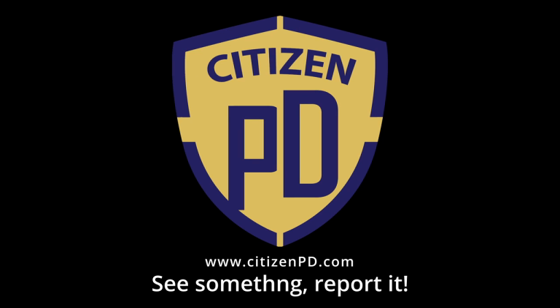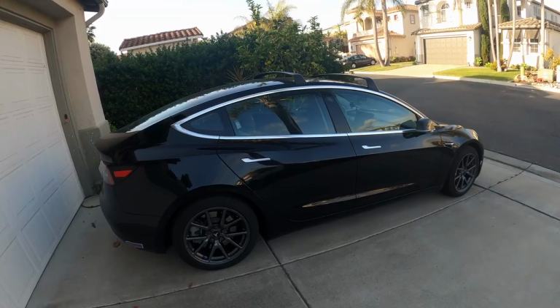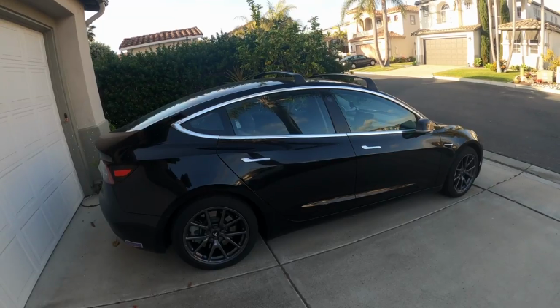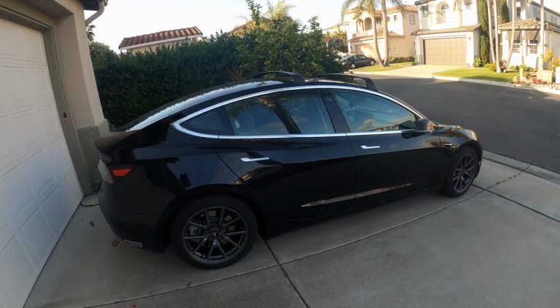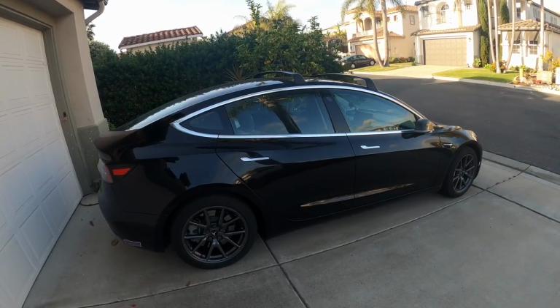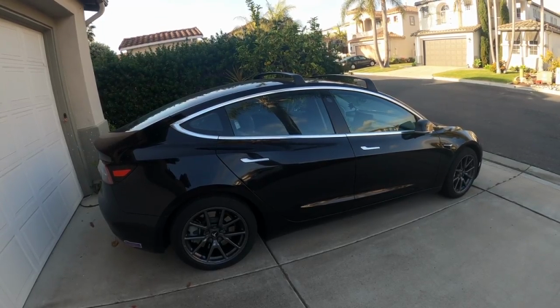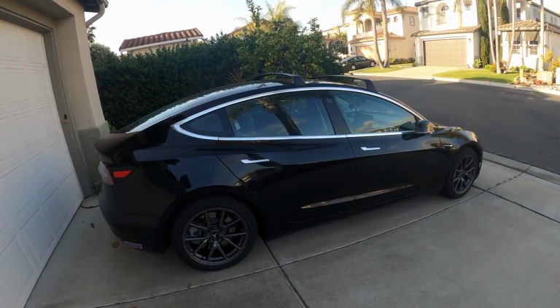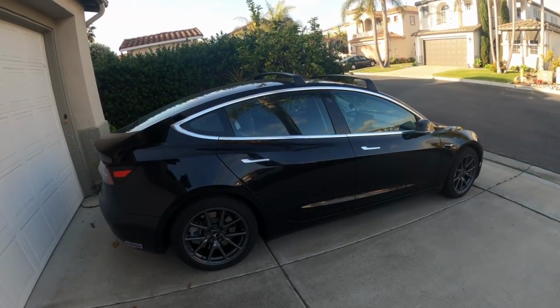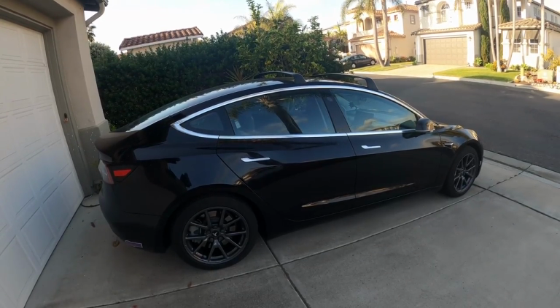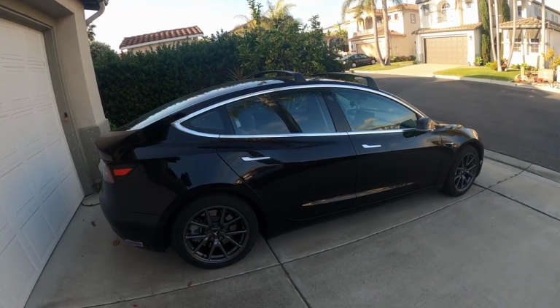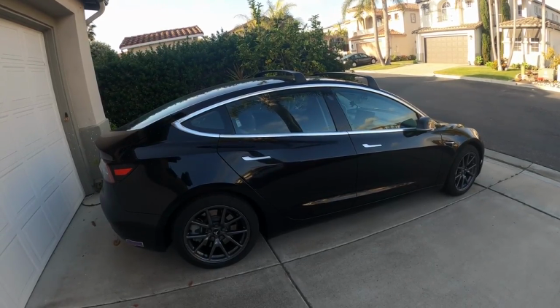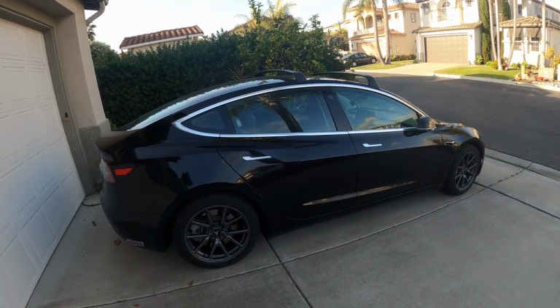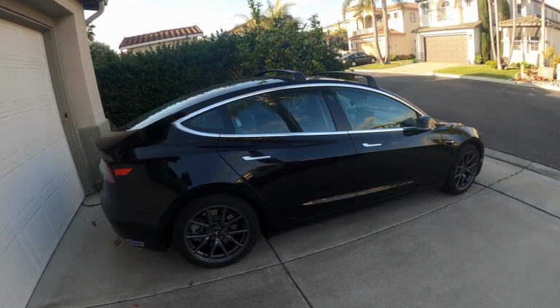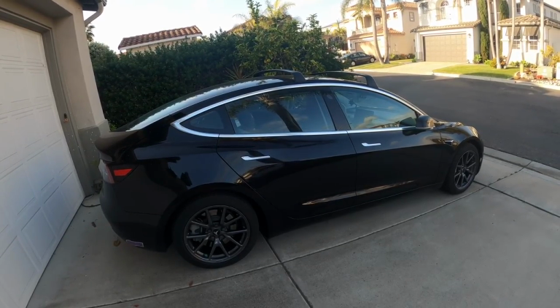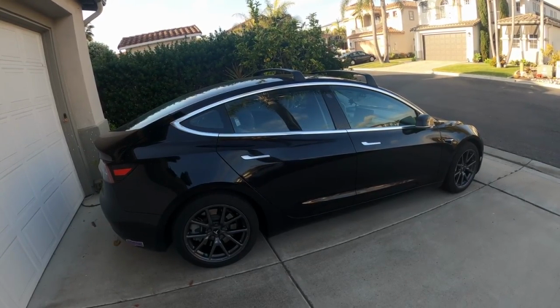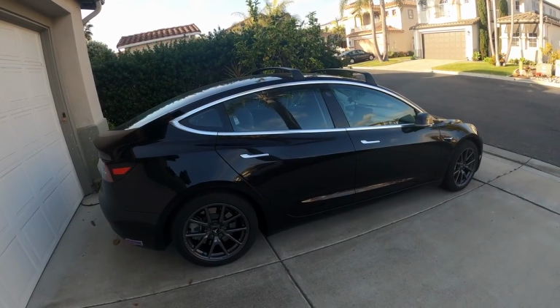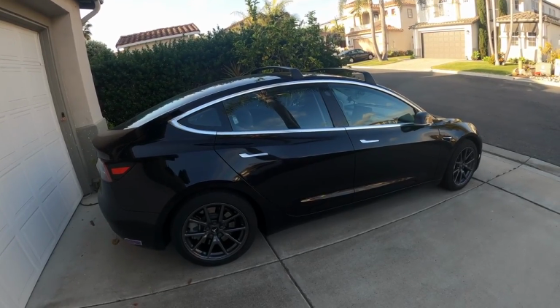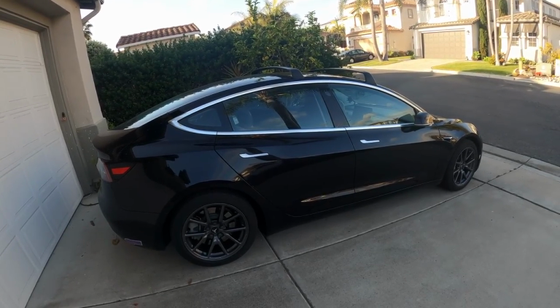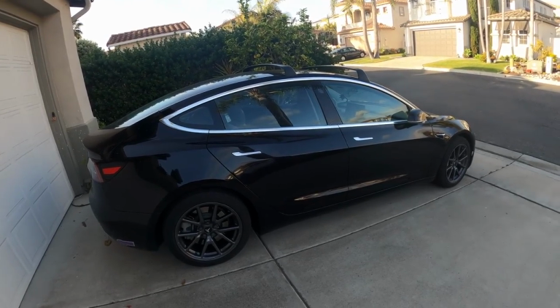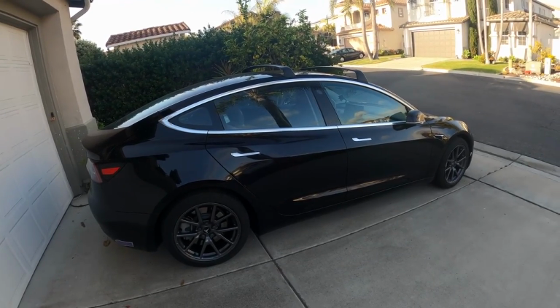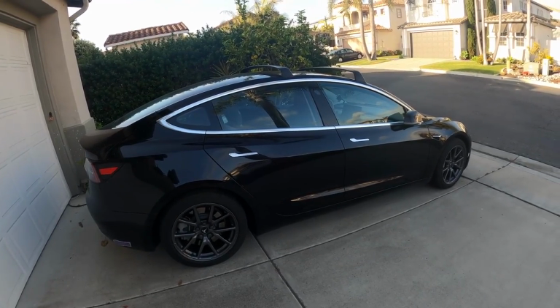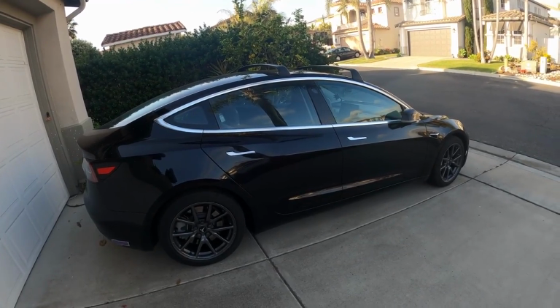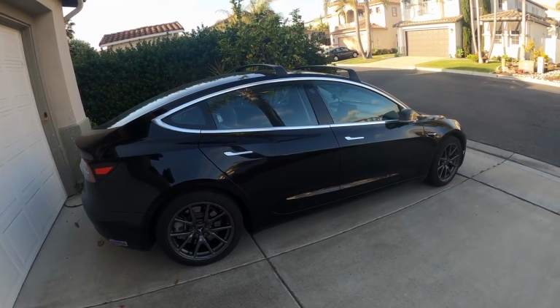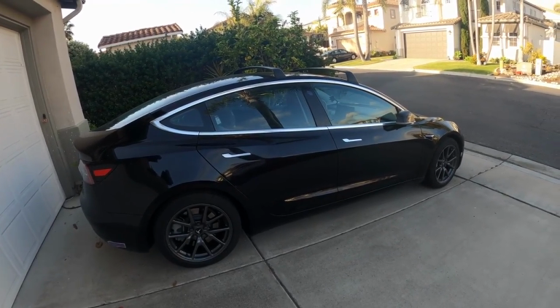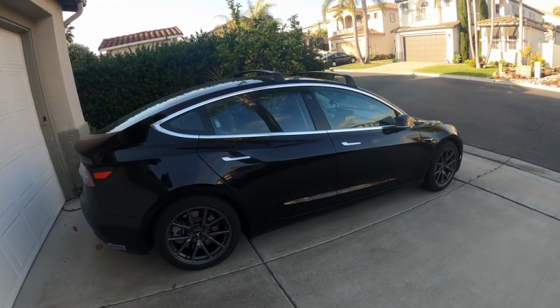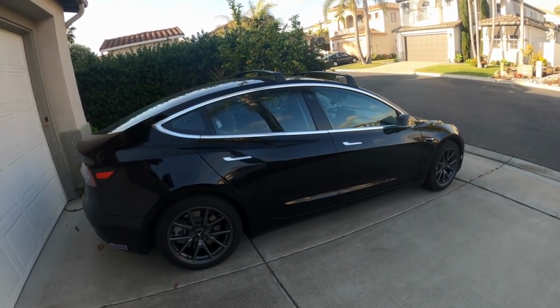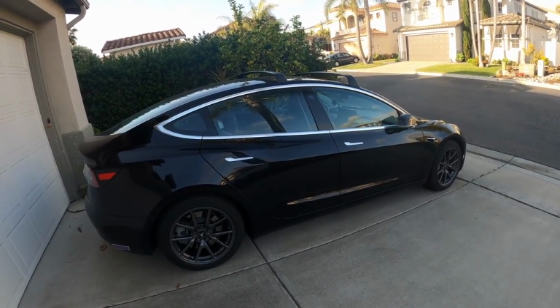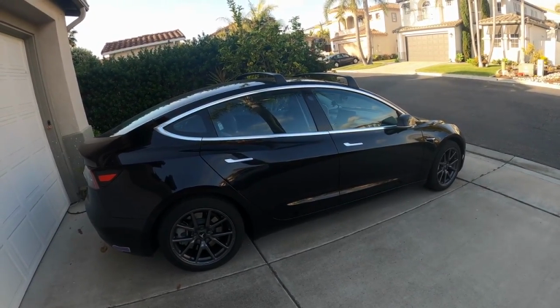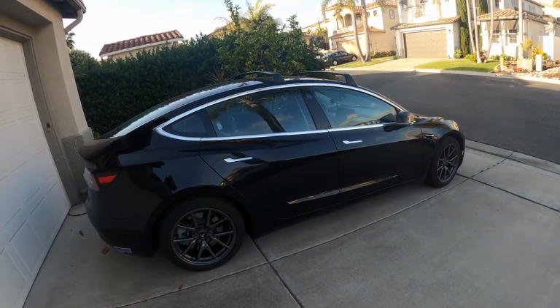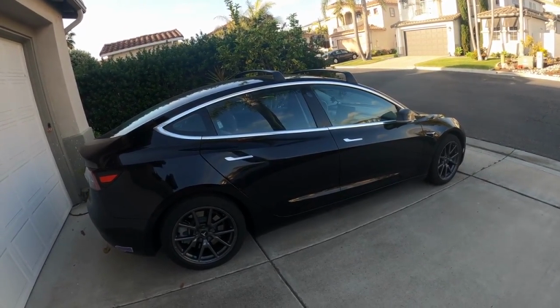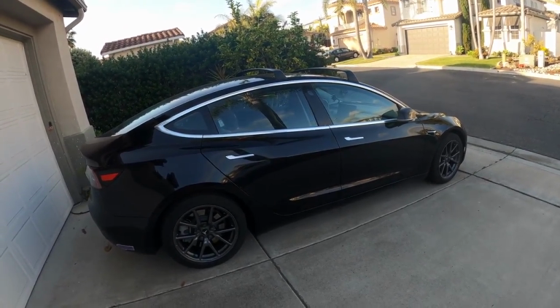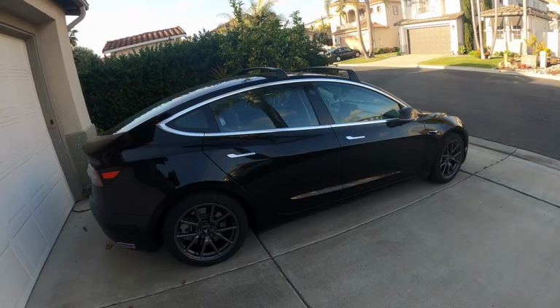Here's my setup of the Model 3. I'm going to talk about the dash cams and the way I've got them set up.